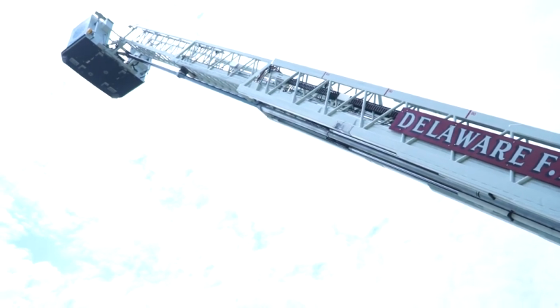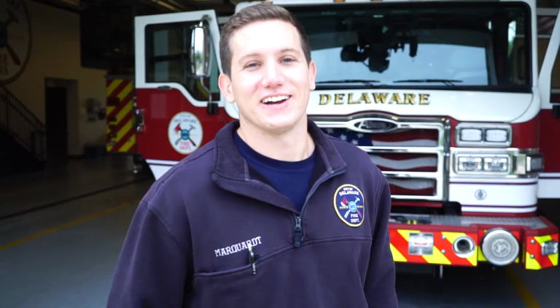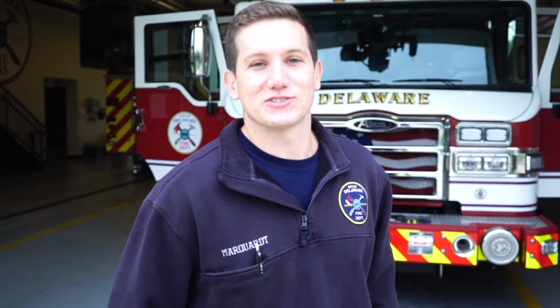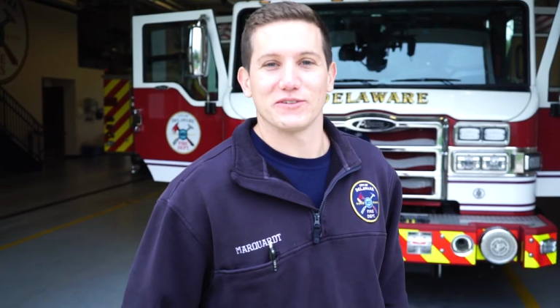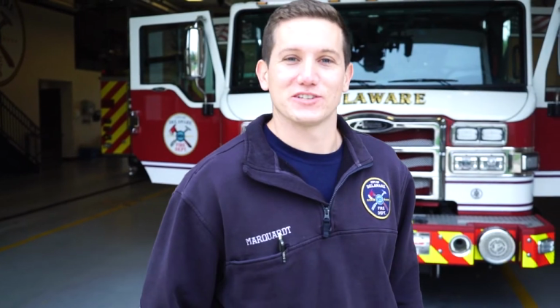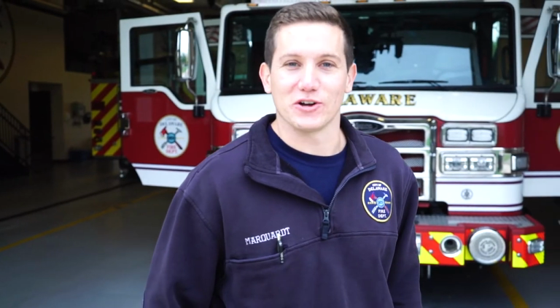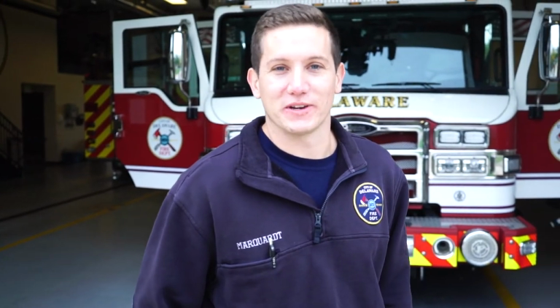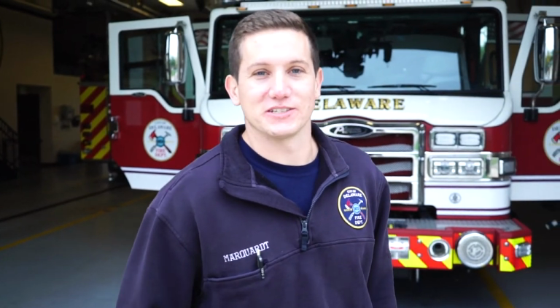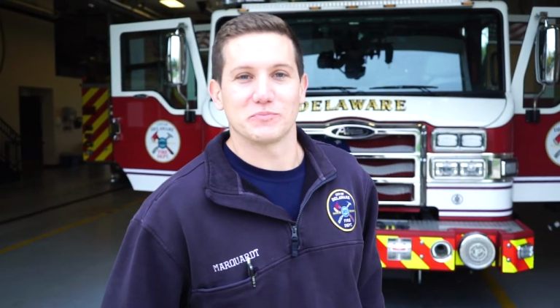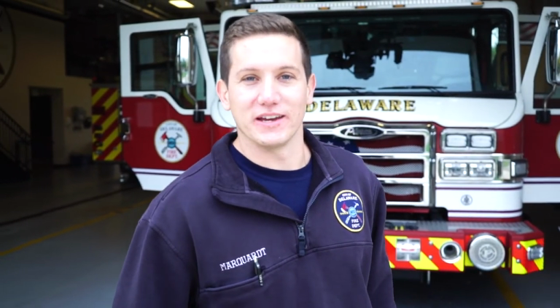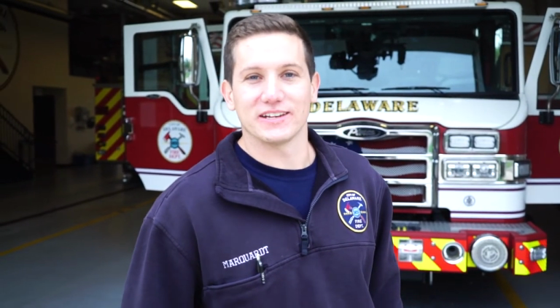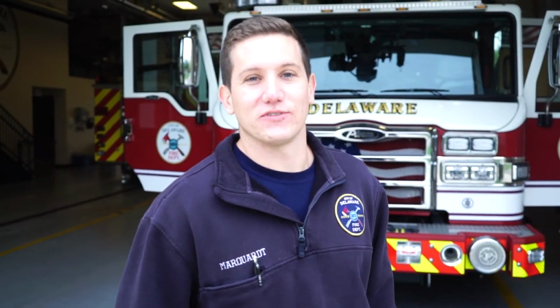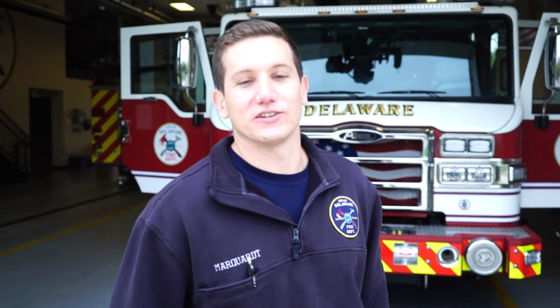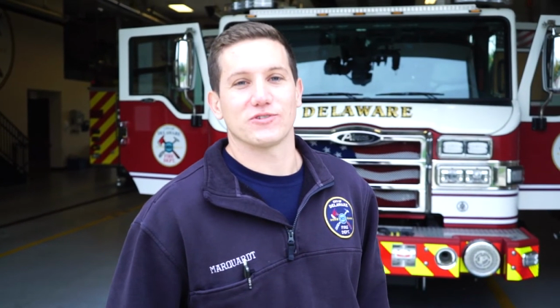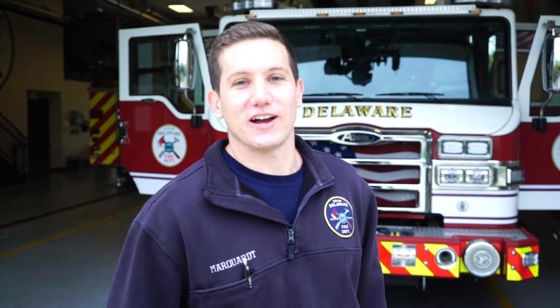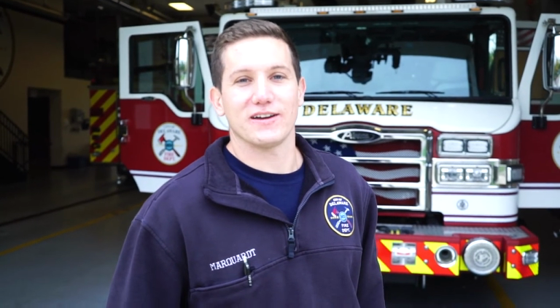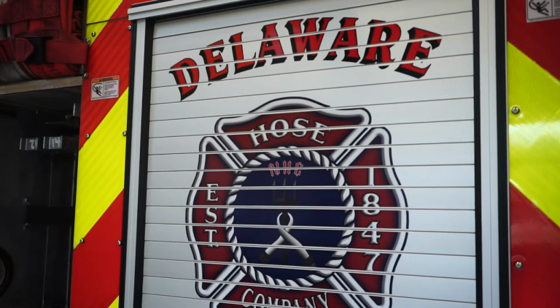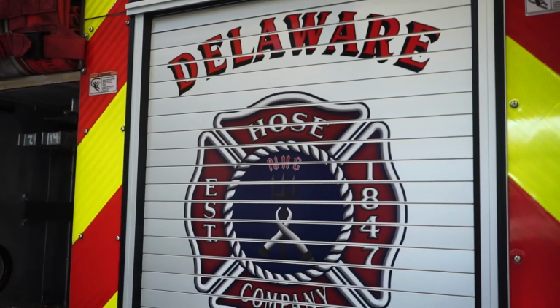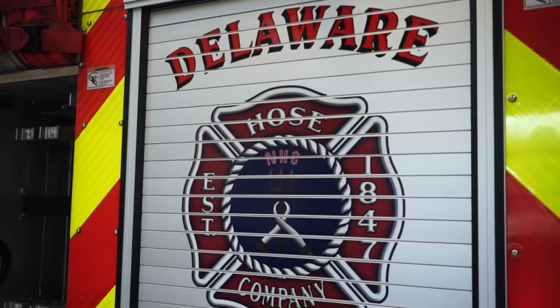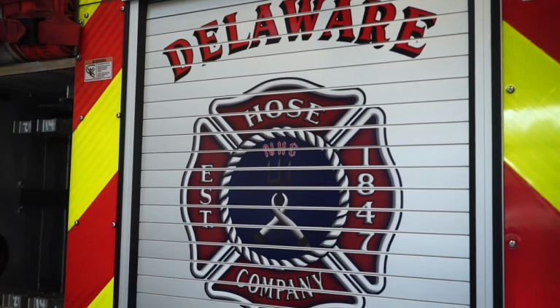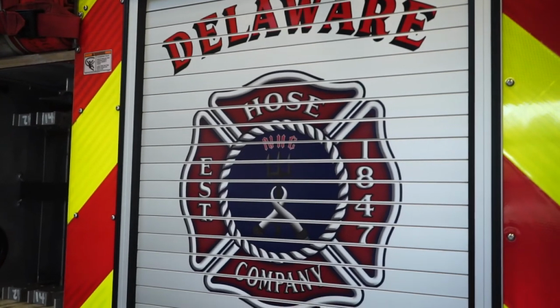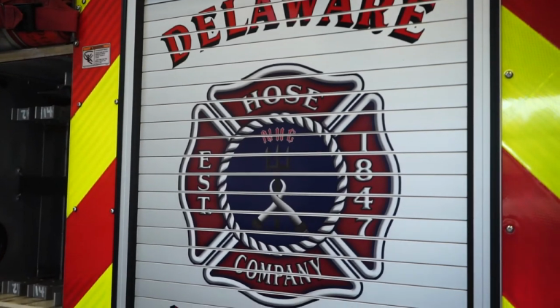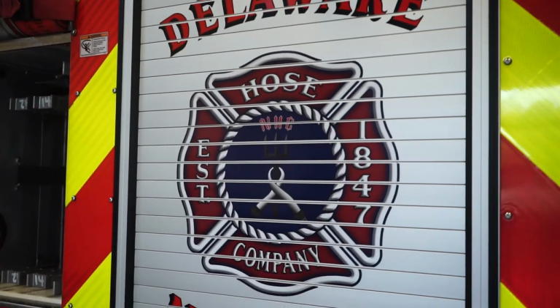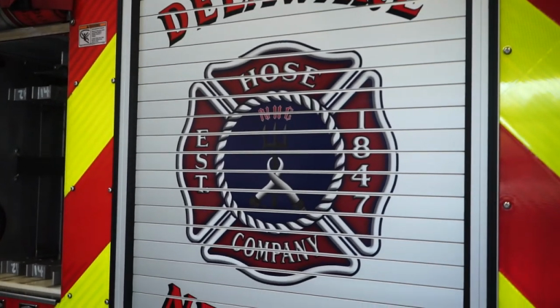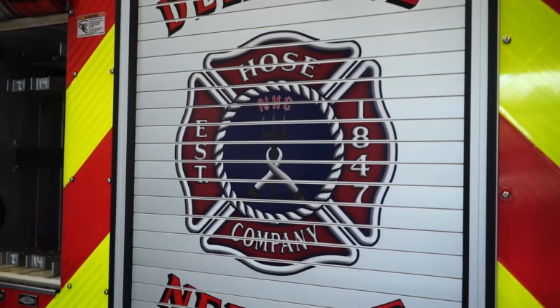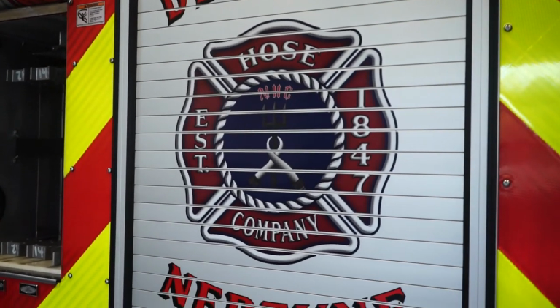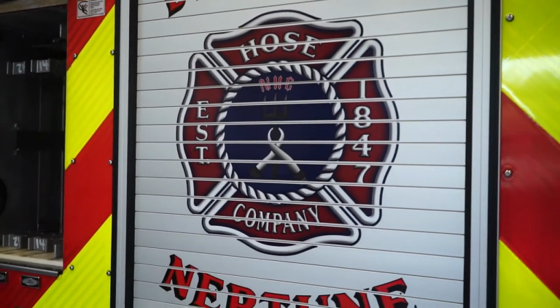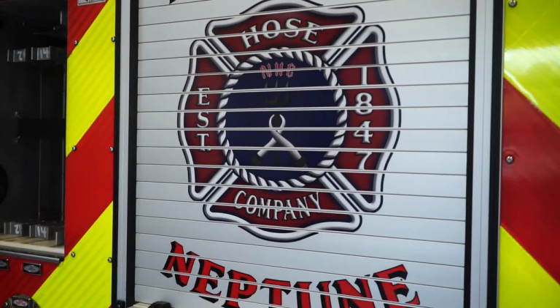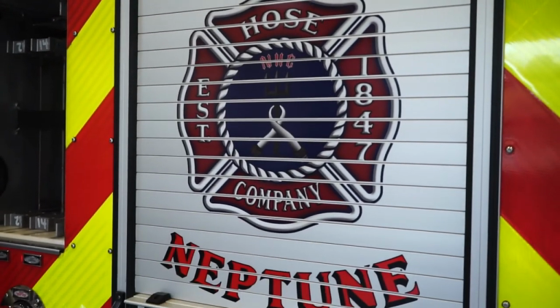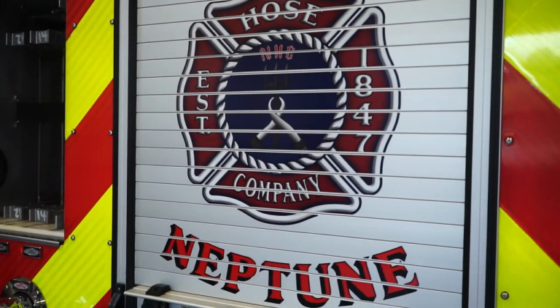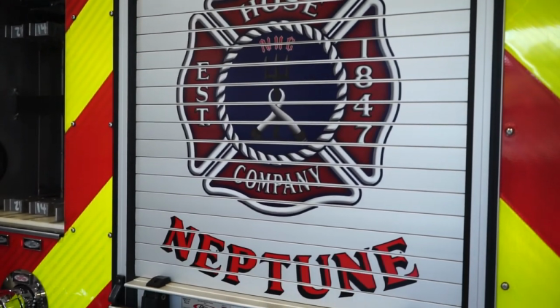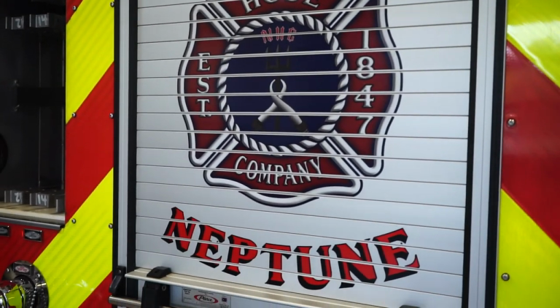I like driving this truck because it's big, it's fun to drive, it's got a lot of useful tools on it. And thanks for coming to check it out.